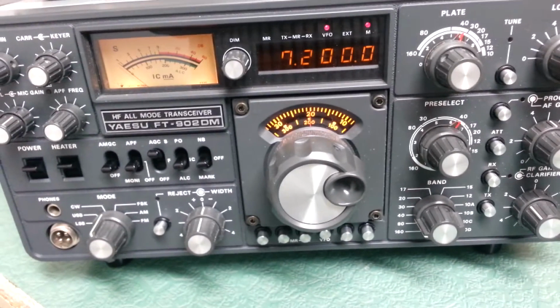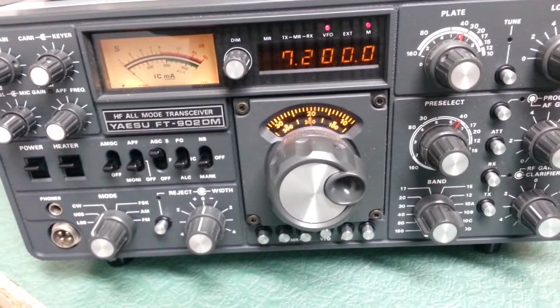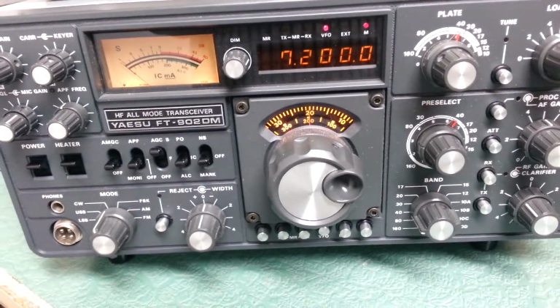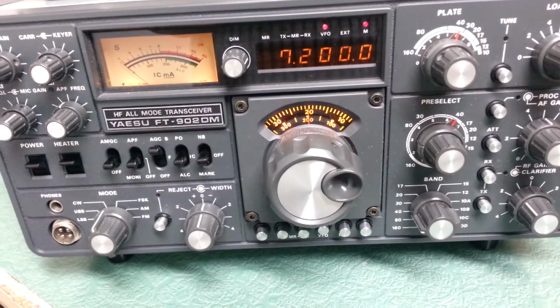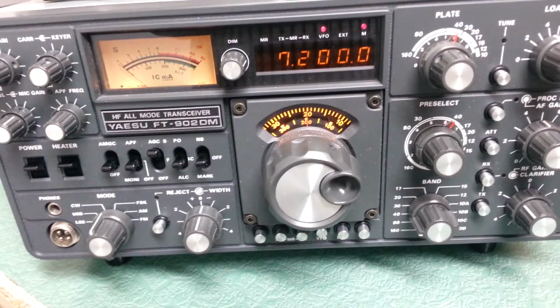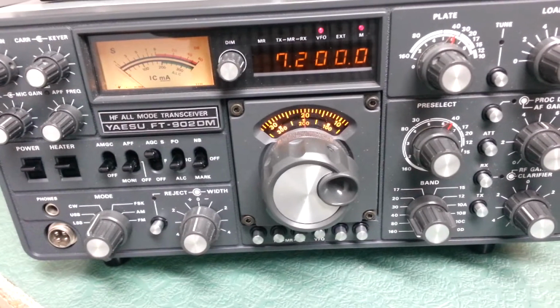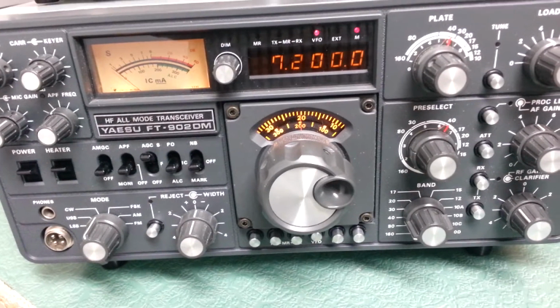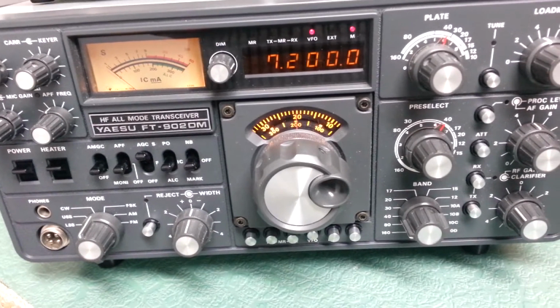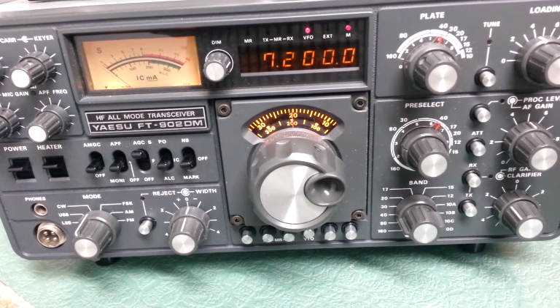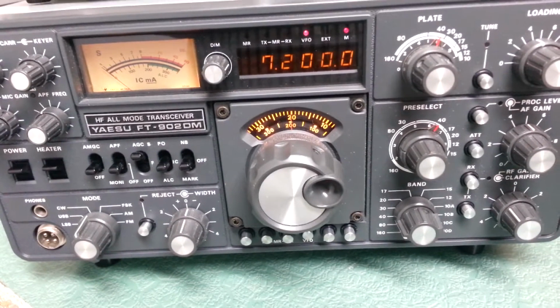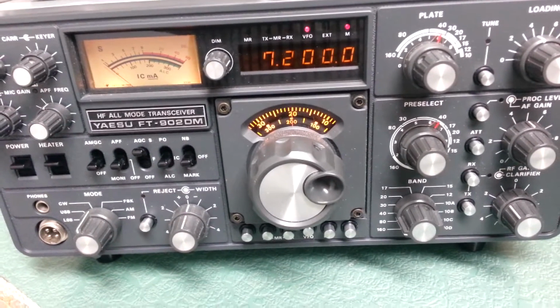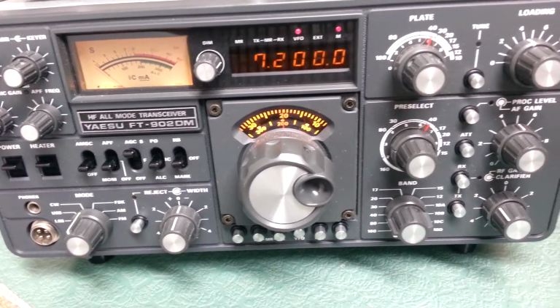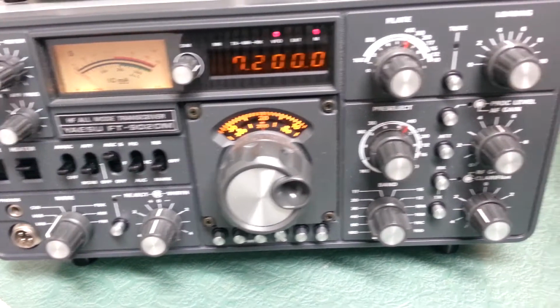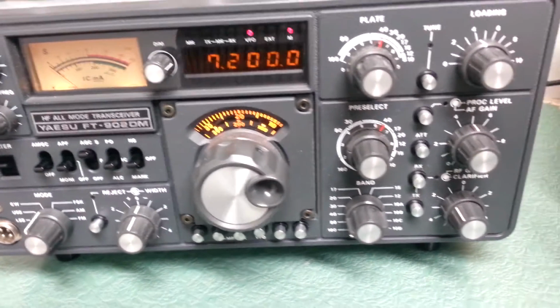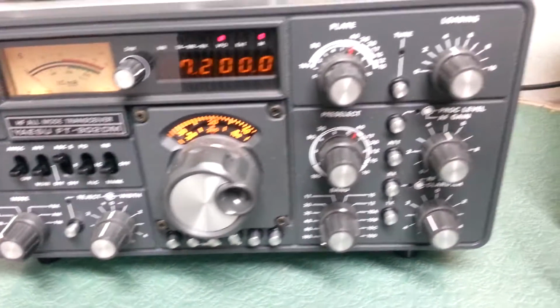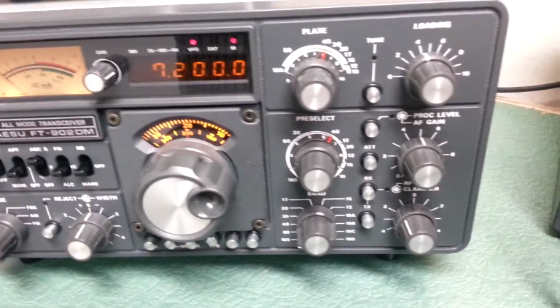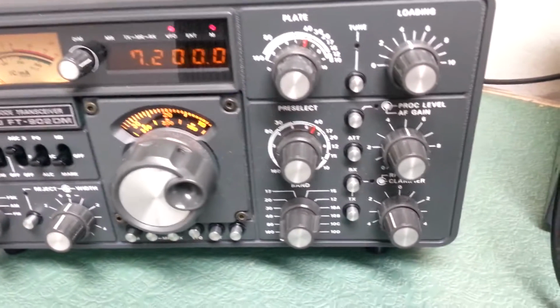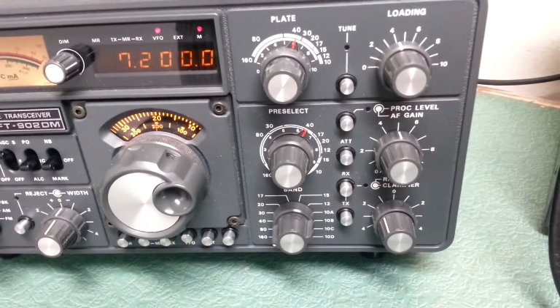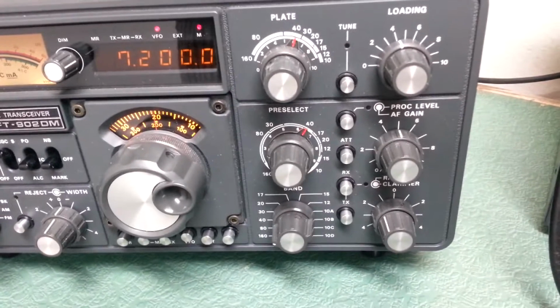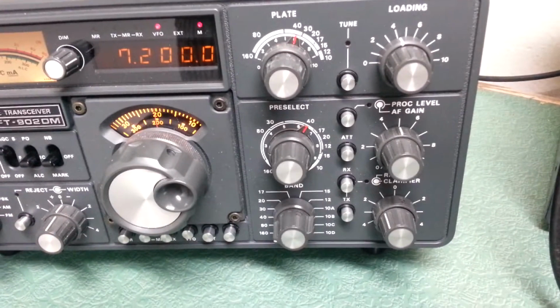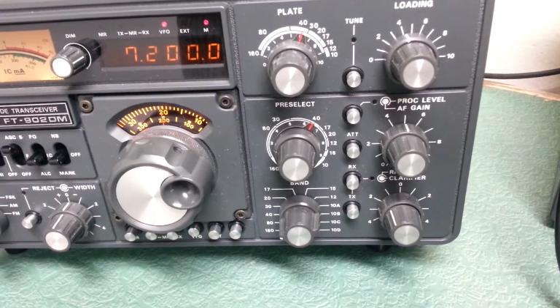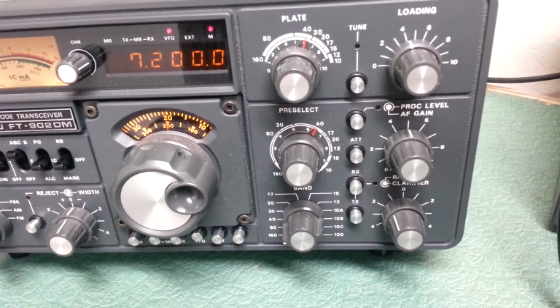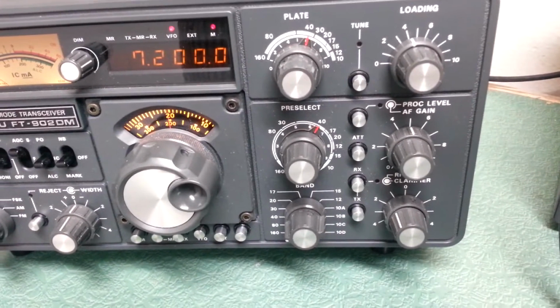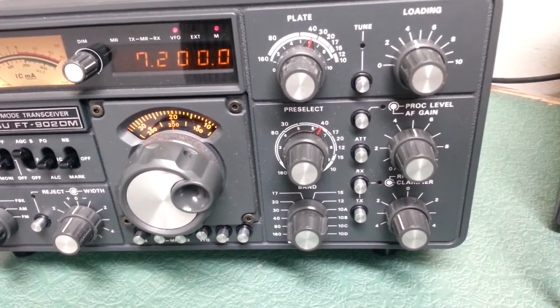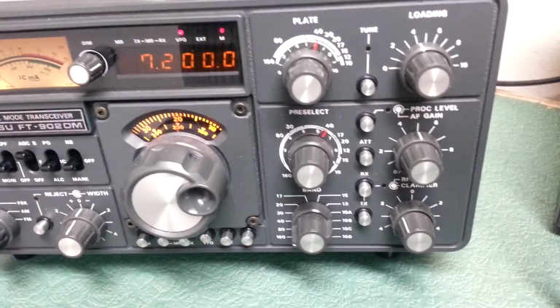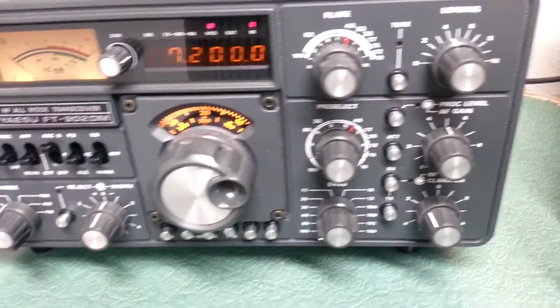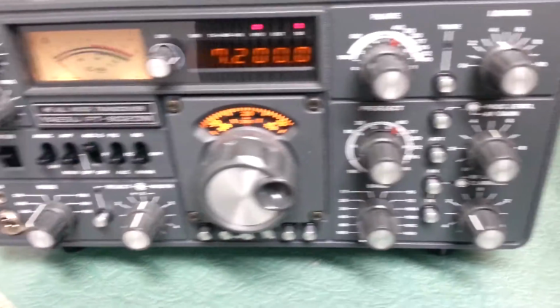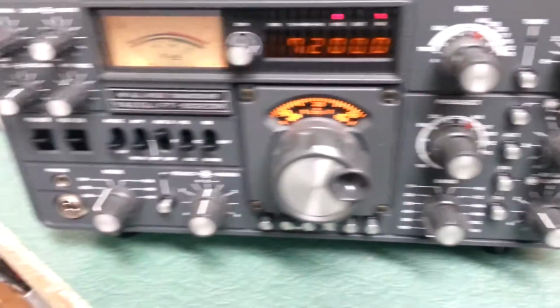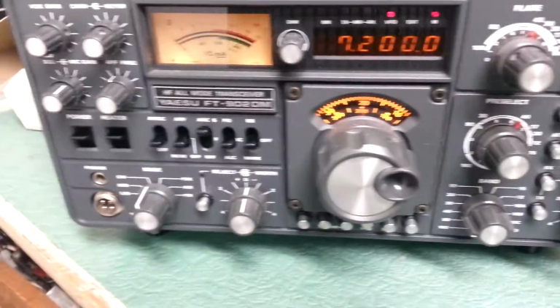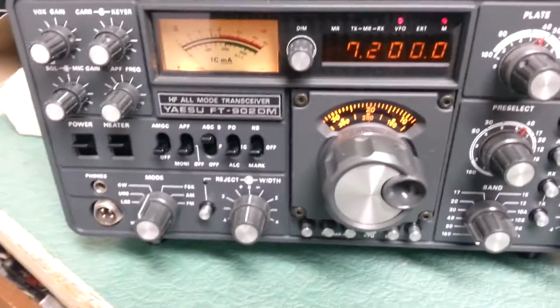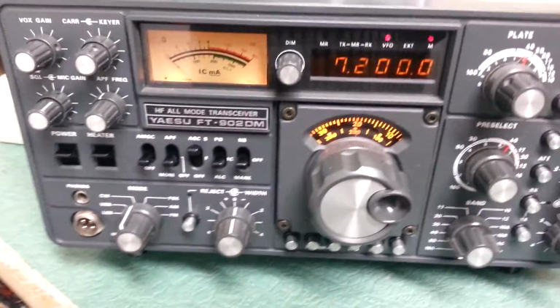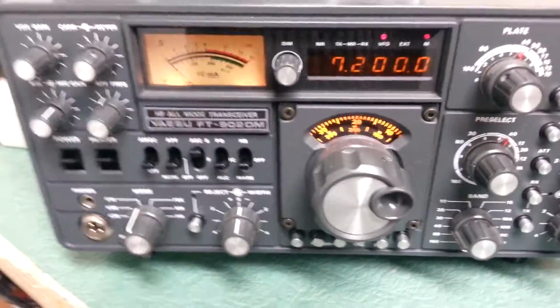I would give an on-air test, a receive test, but the bands are totally dead right now. I'll try to give one of those later, but I'm going to go ahead and do the transmit test.